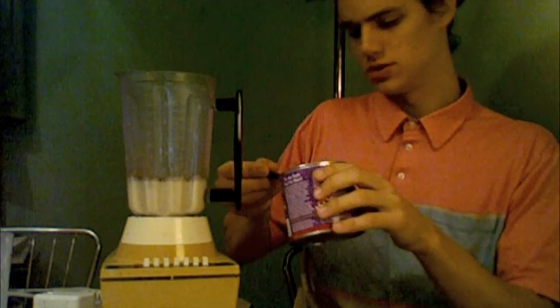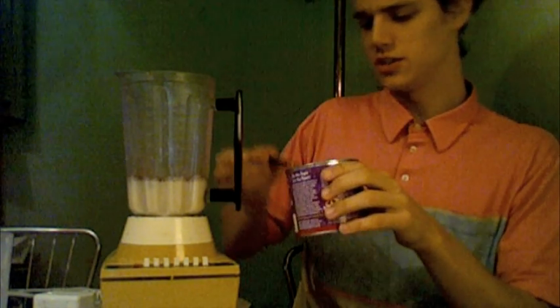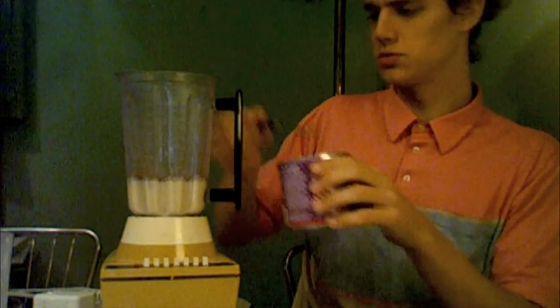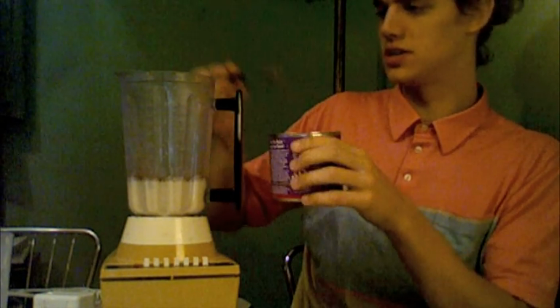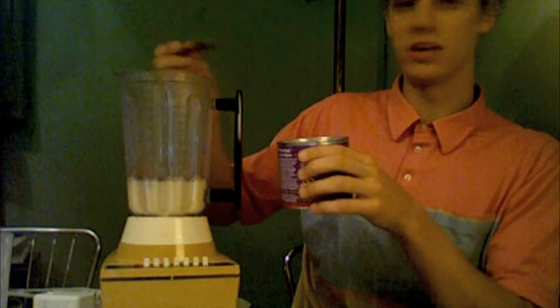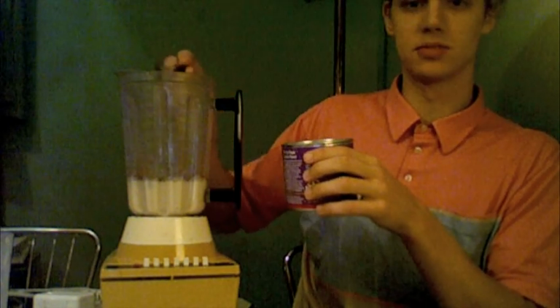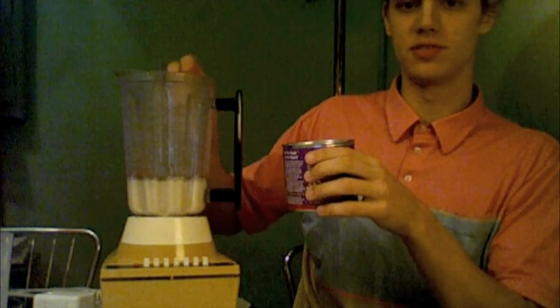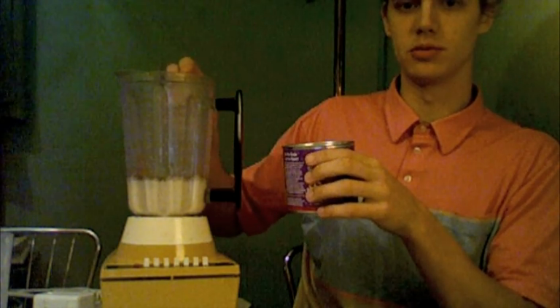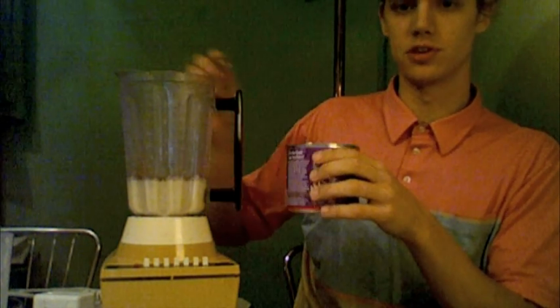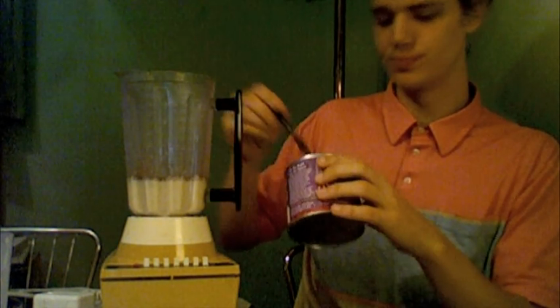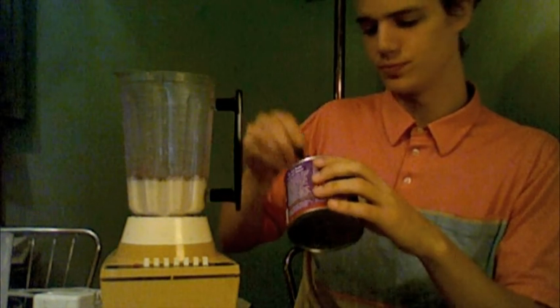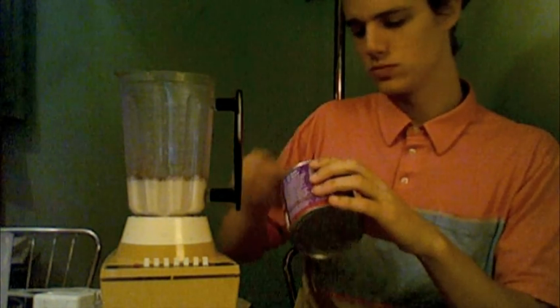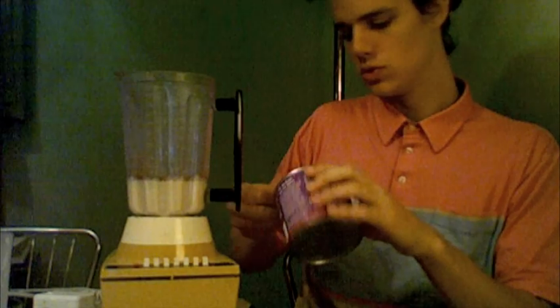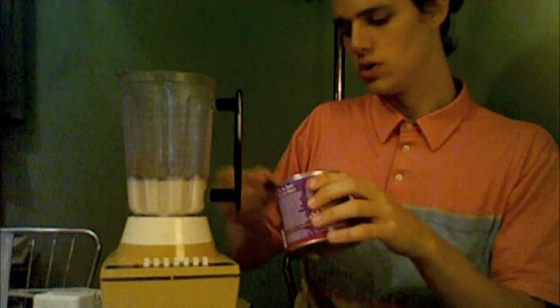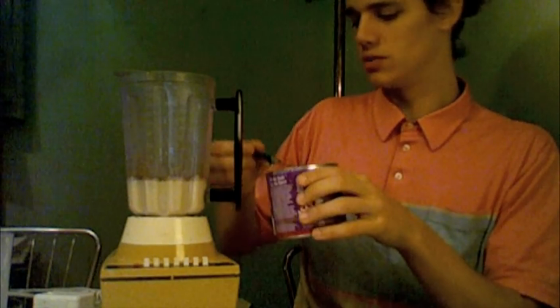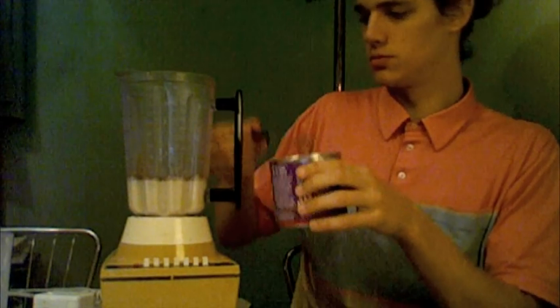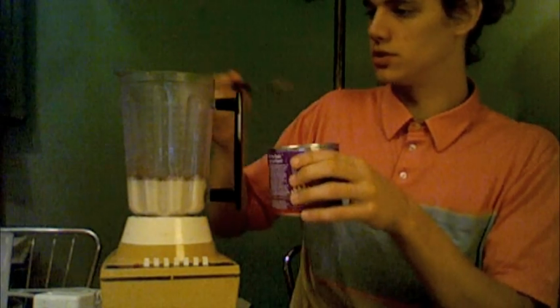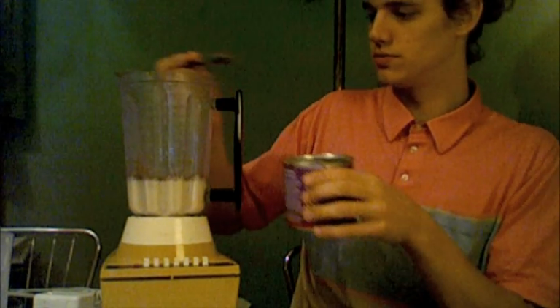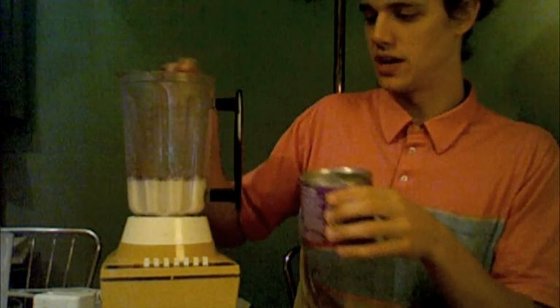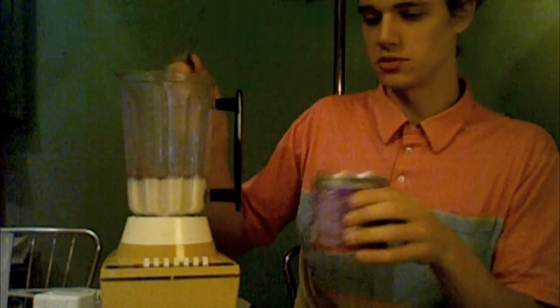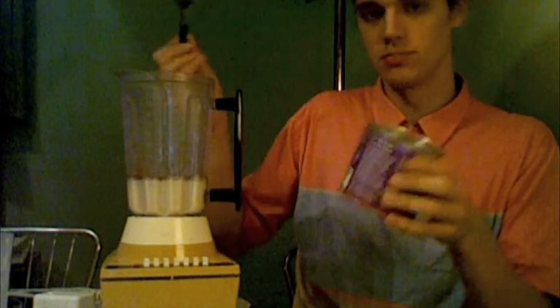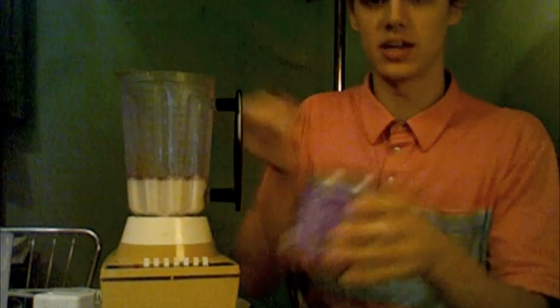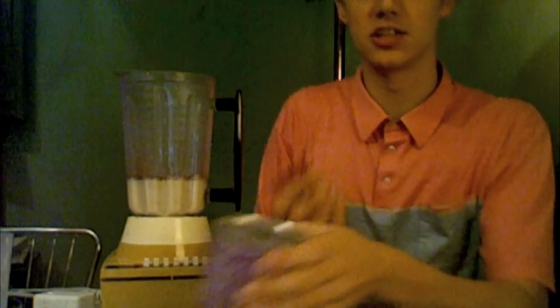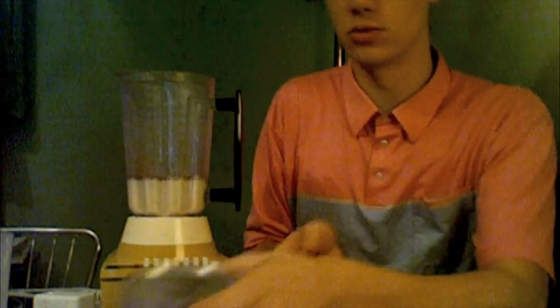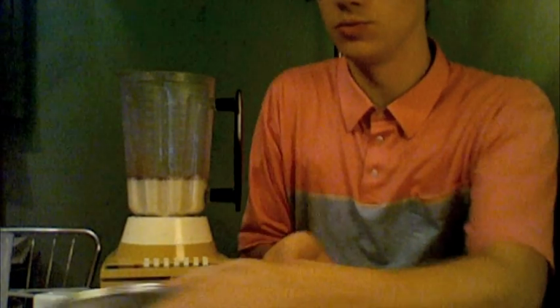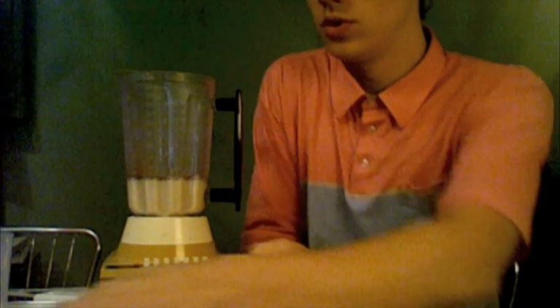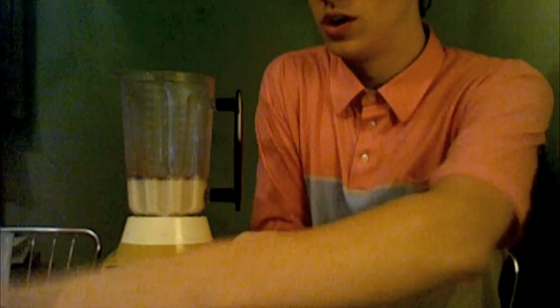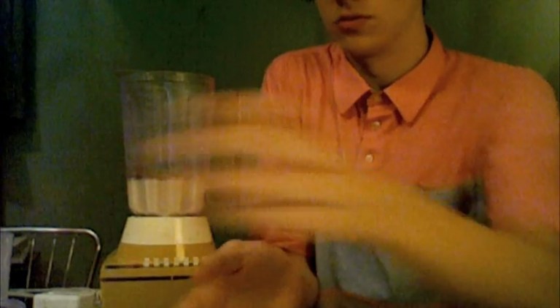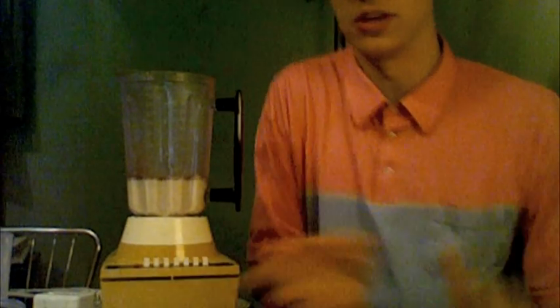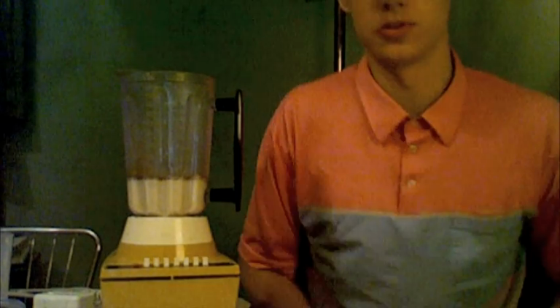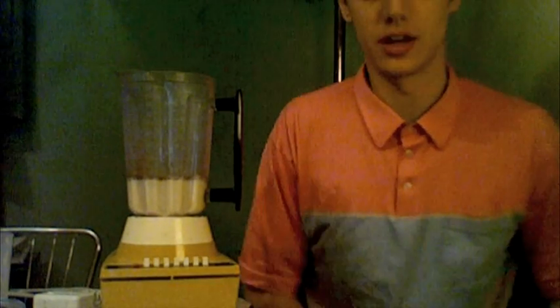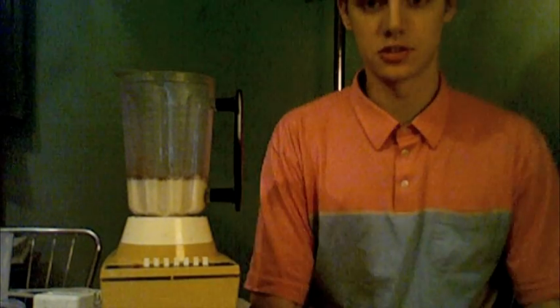My mom said not to use a lot because there's a lot of history of diabetics in my family. I think we're up to five spoonfuls or something — I guess that's normal. I haven't really made this in a while.